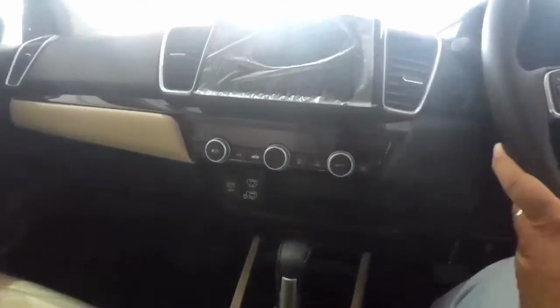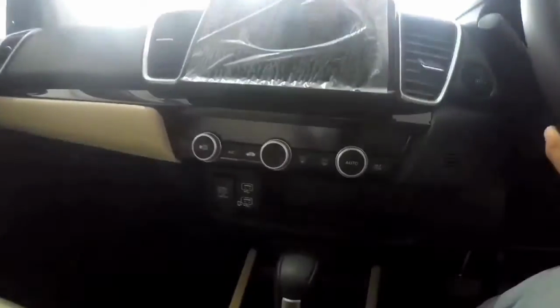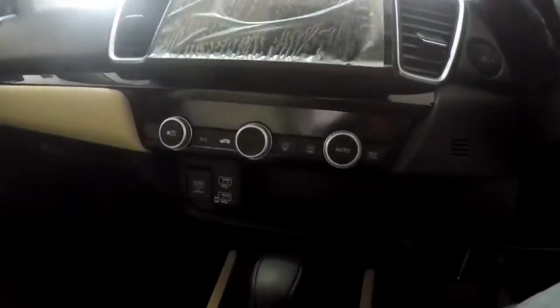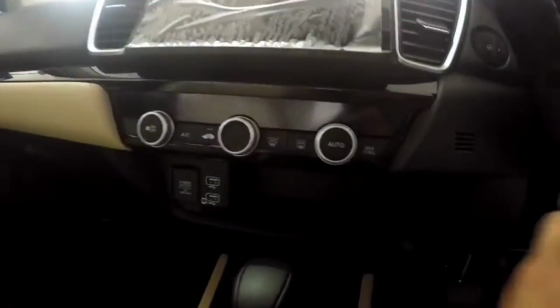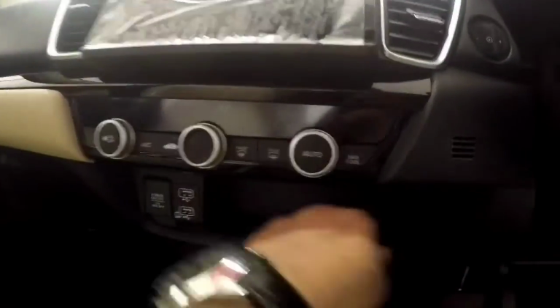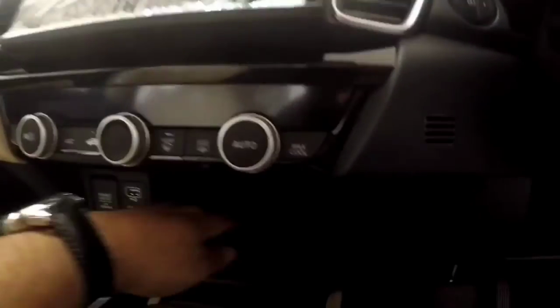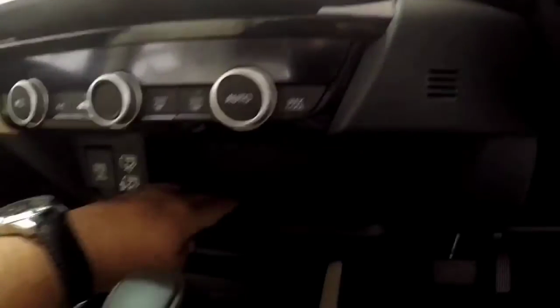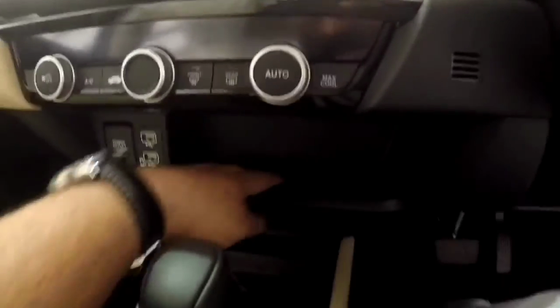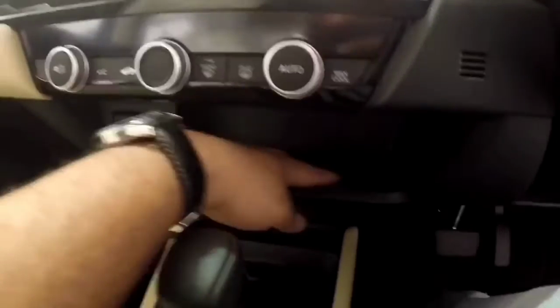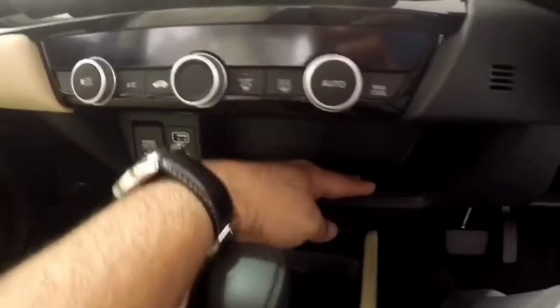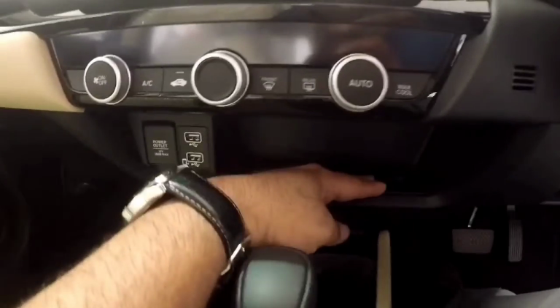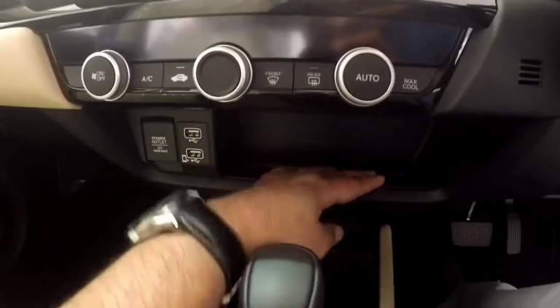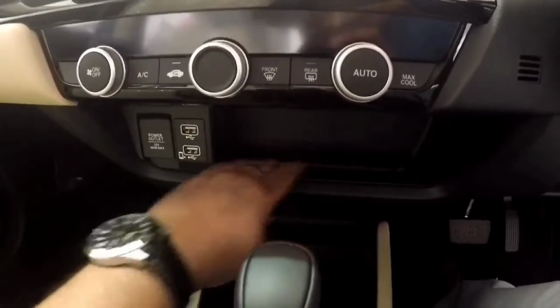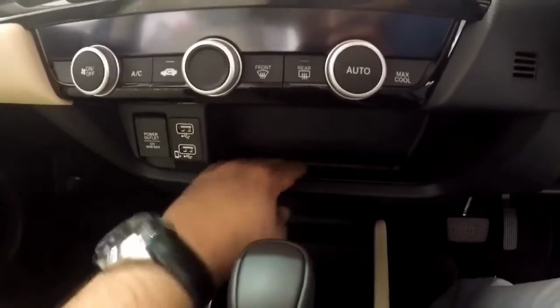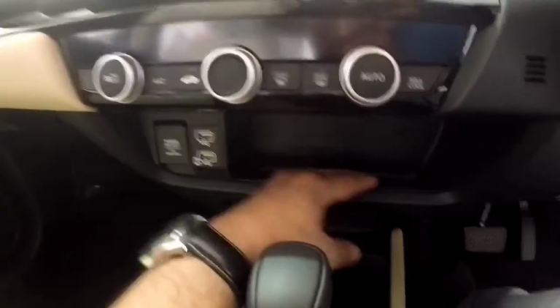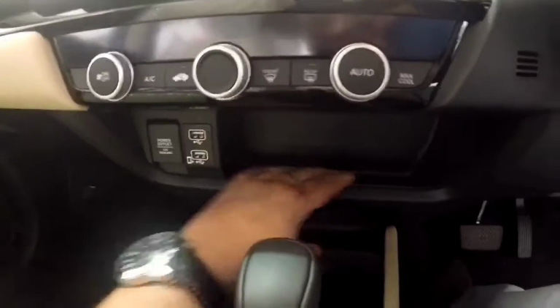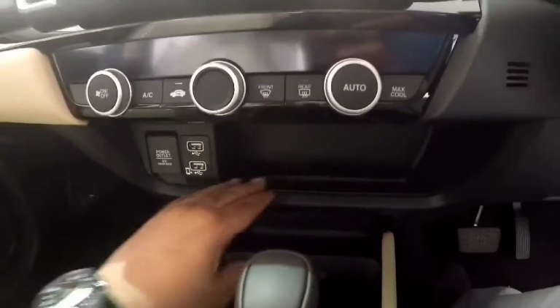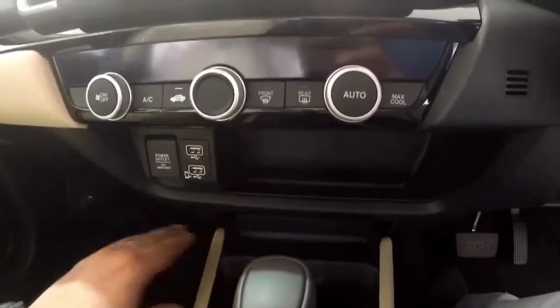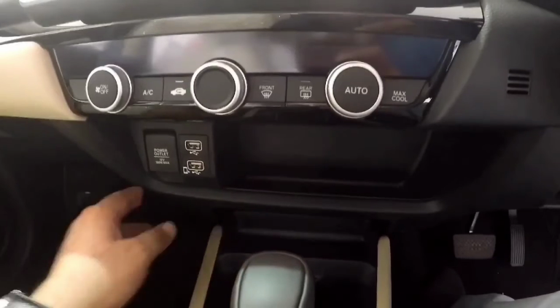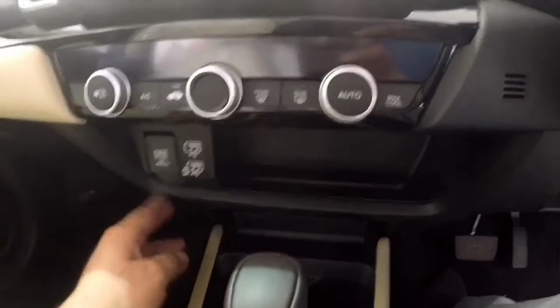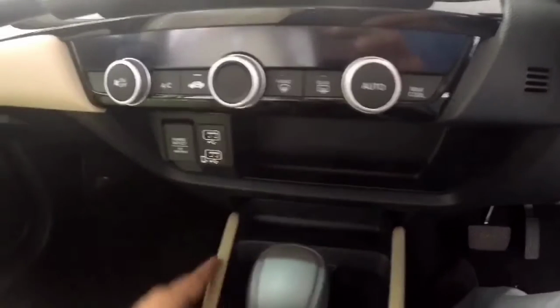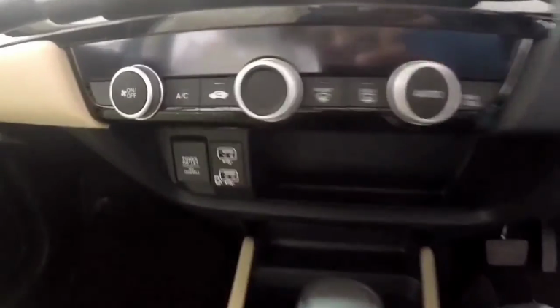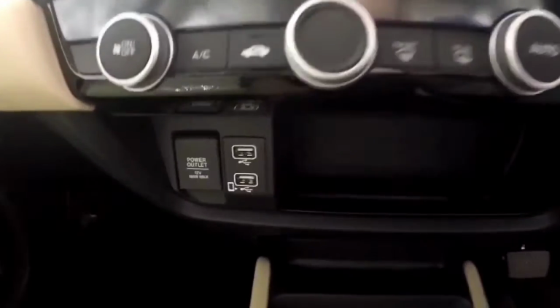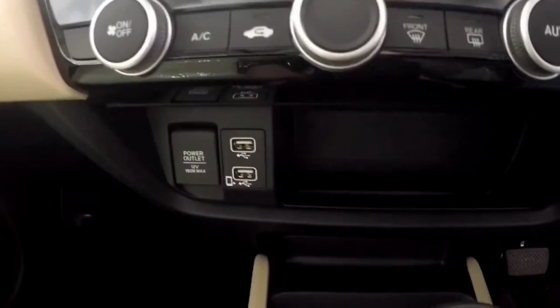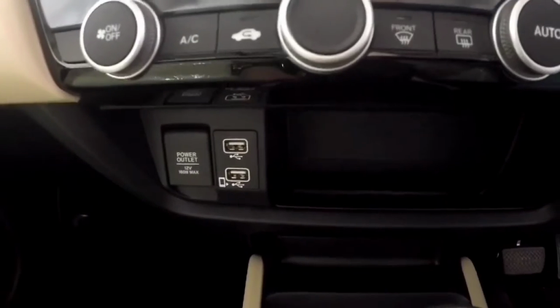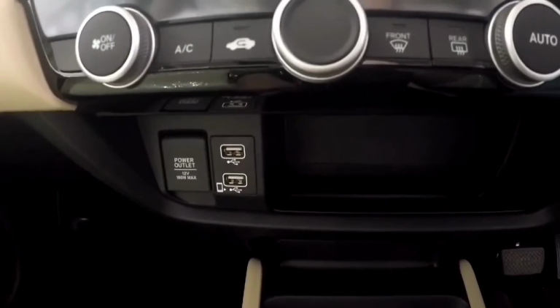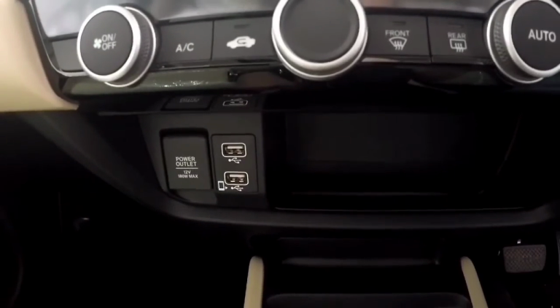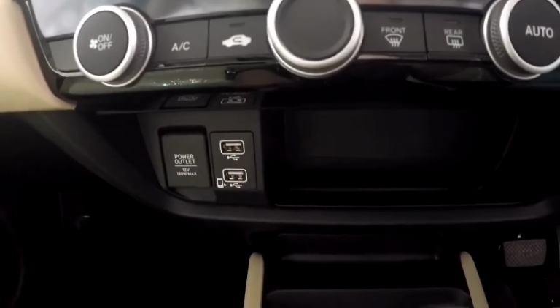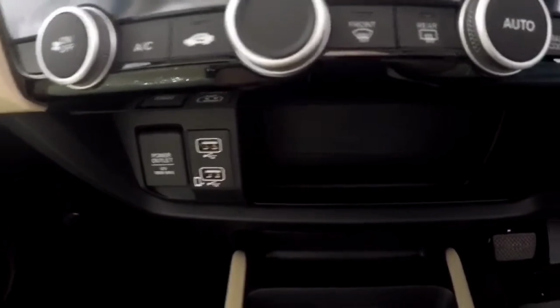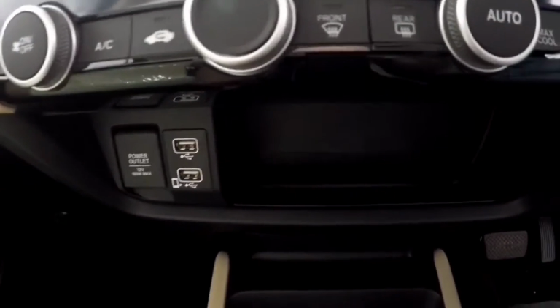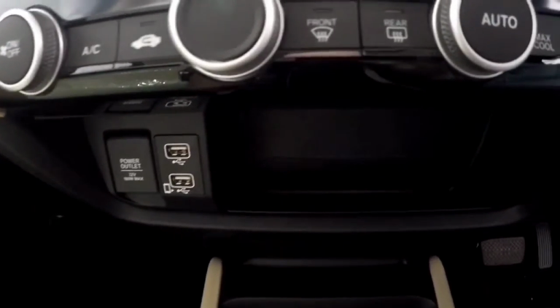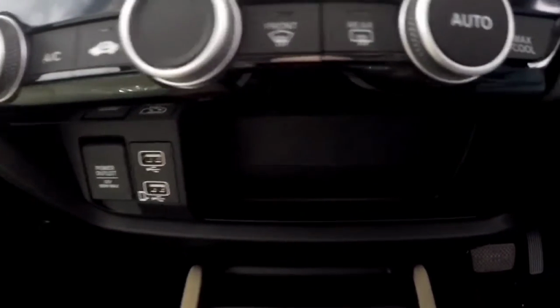The centre console space is practical — you can easily charge two mobile phones here. This area has very practical space for everyday use.